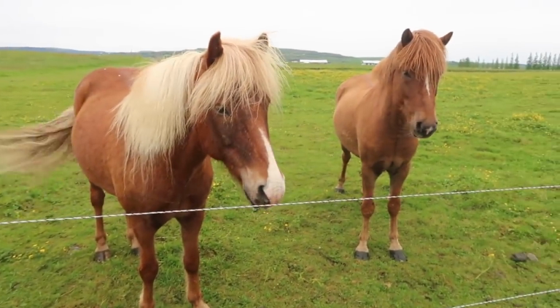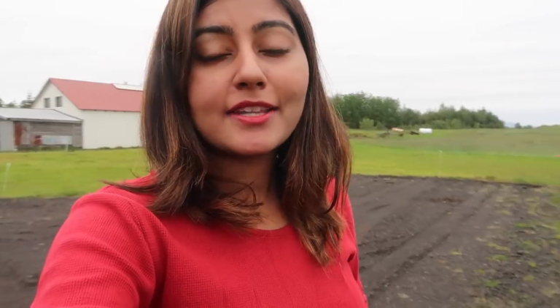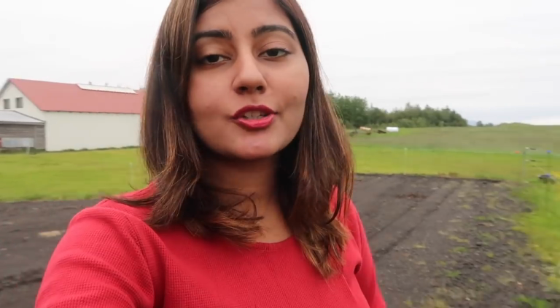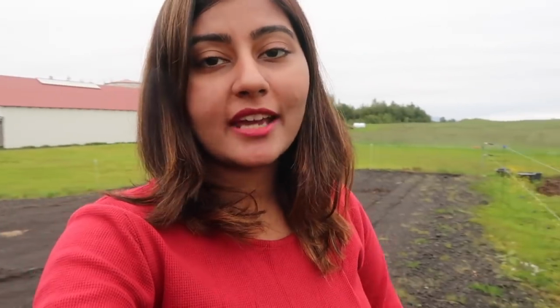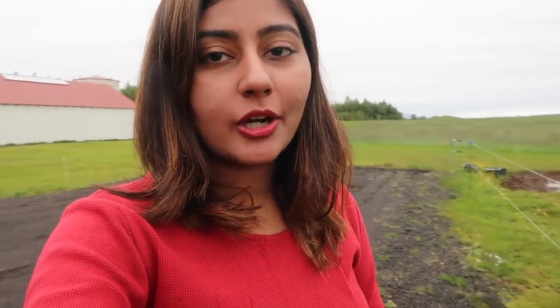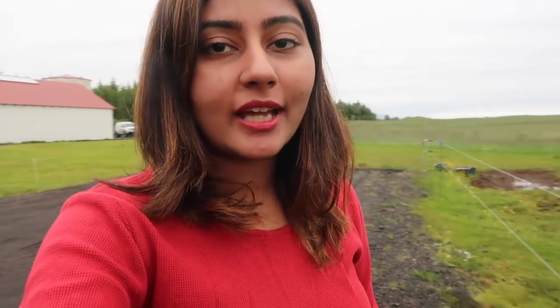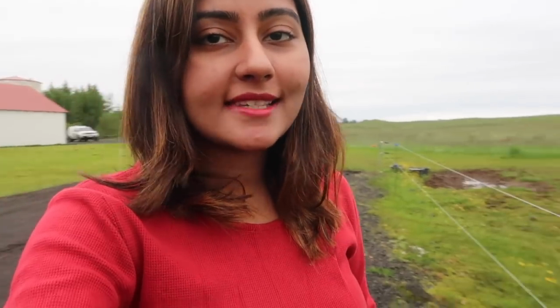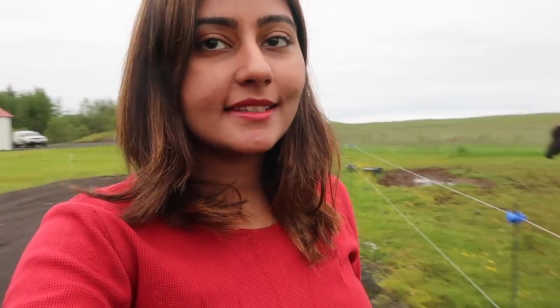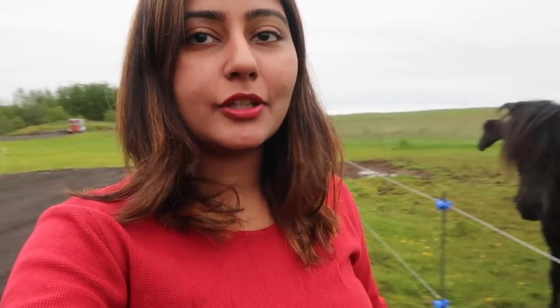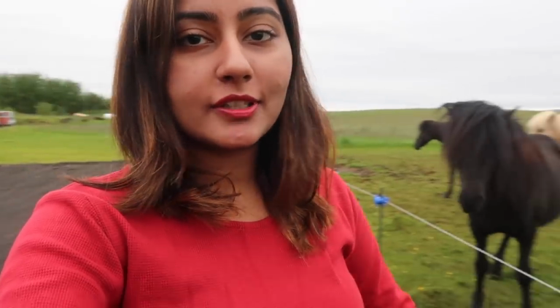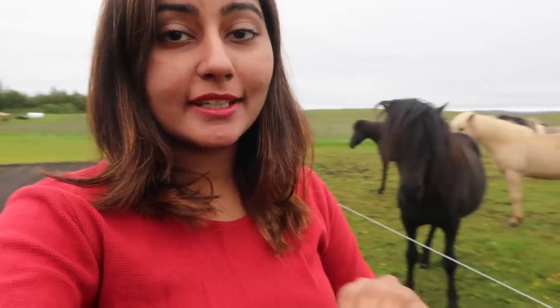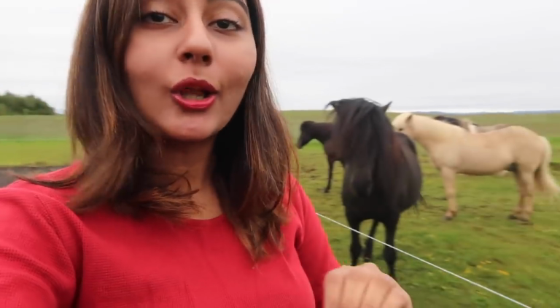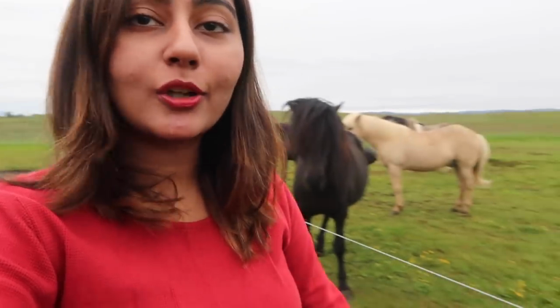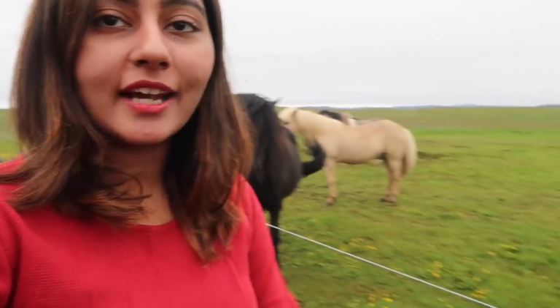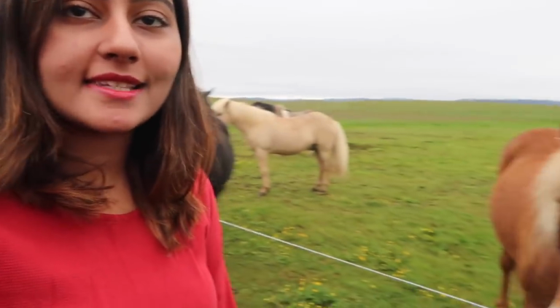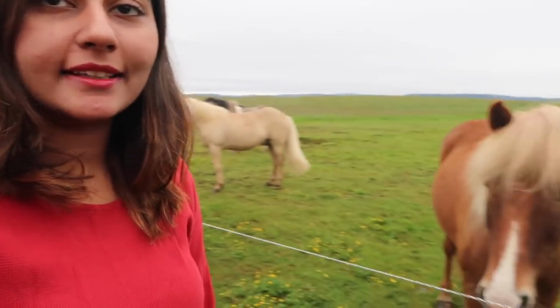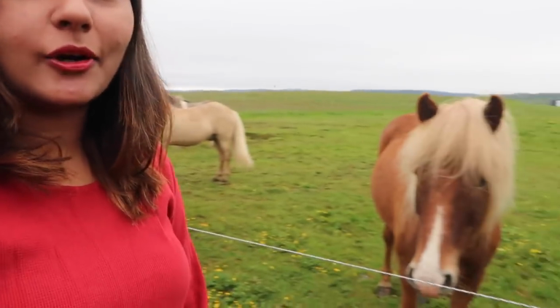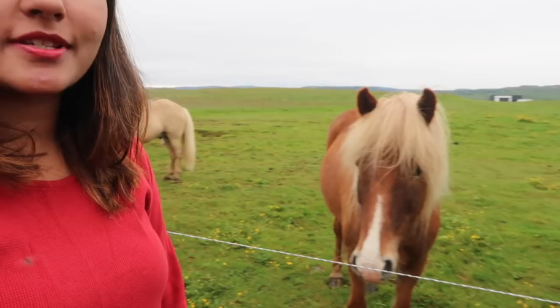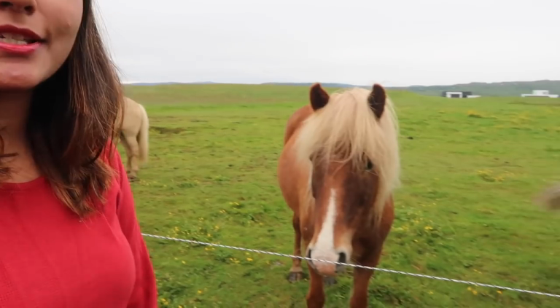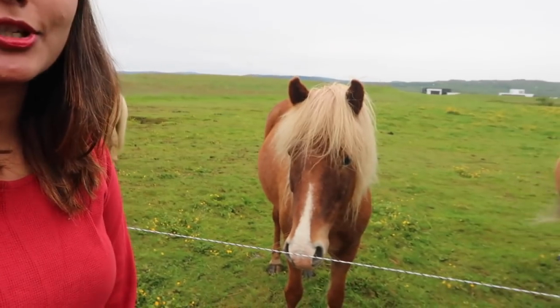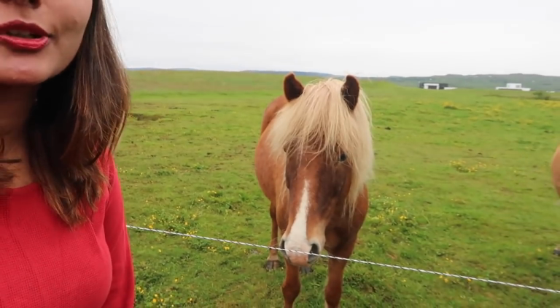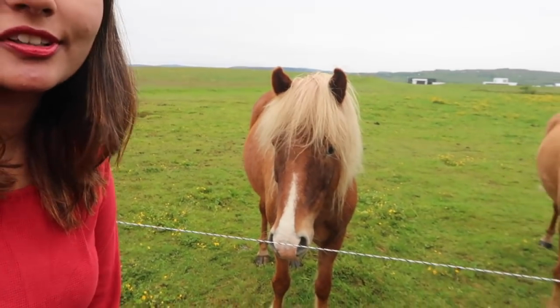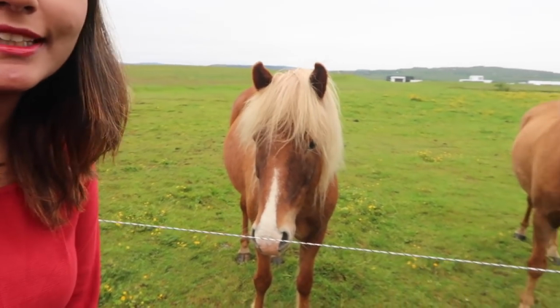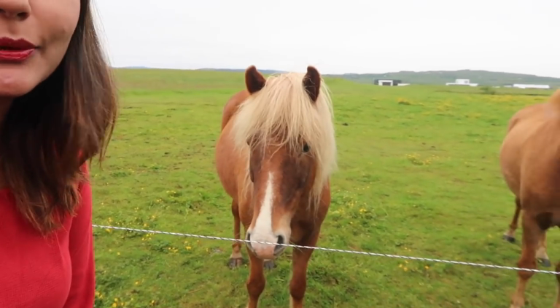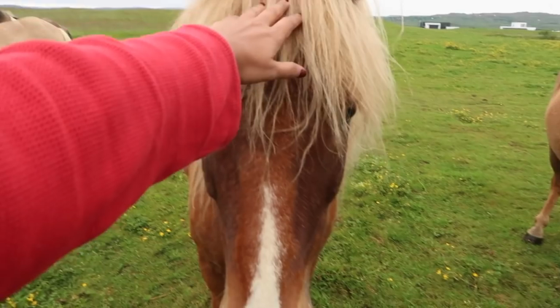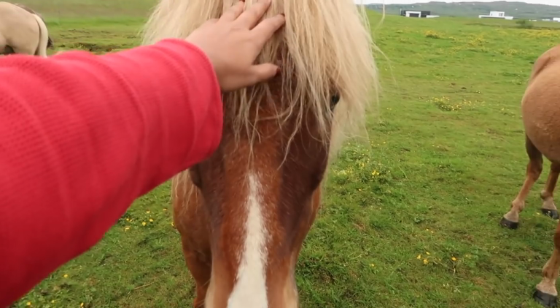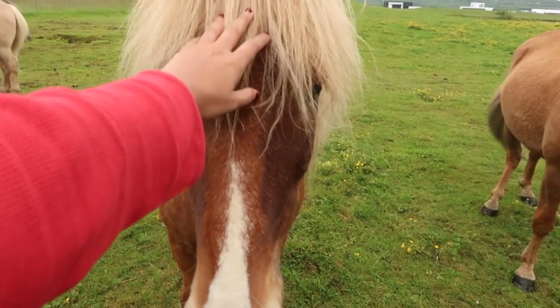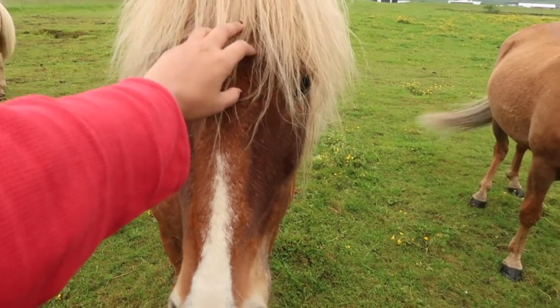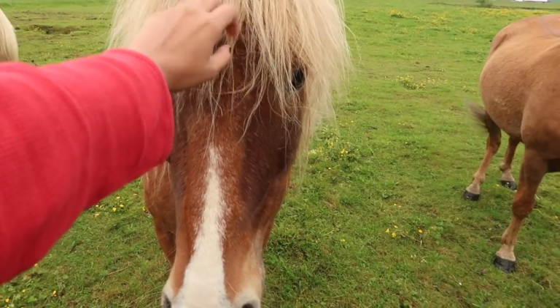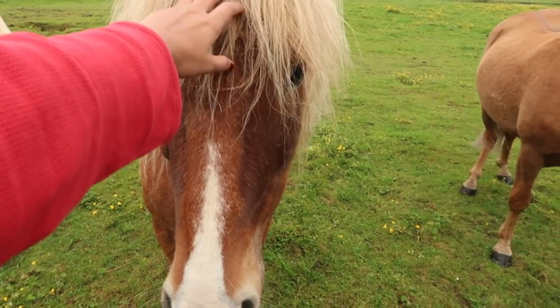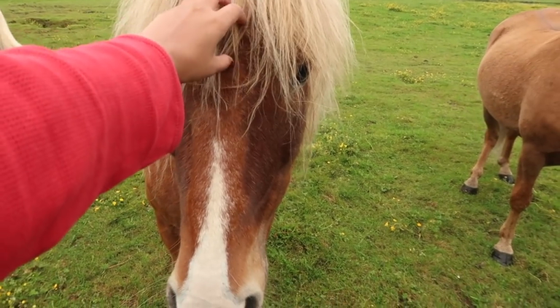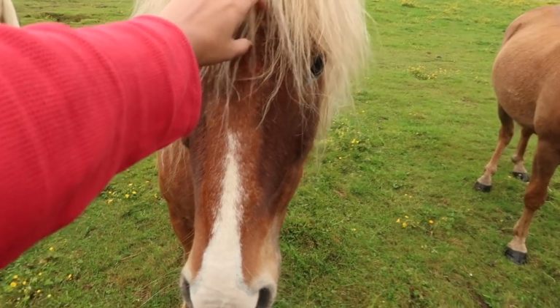As you drive around Iceland, you're going to see a lot of Icelandic horses which look really cute and different from other horses.